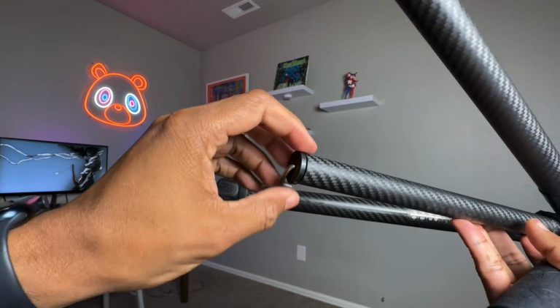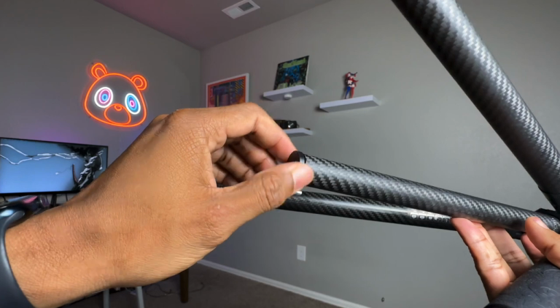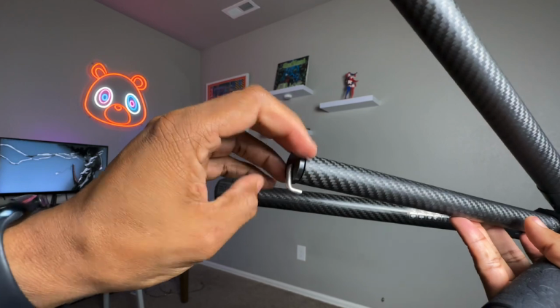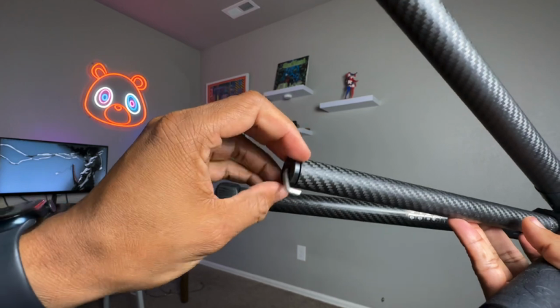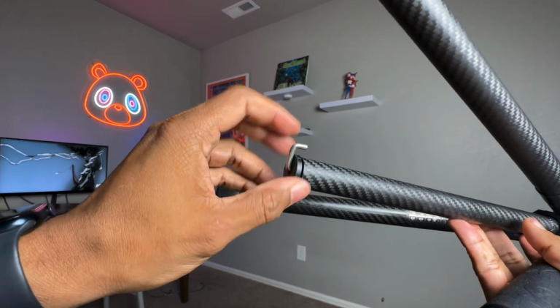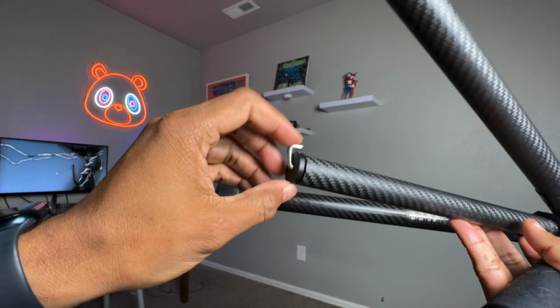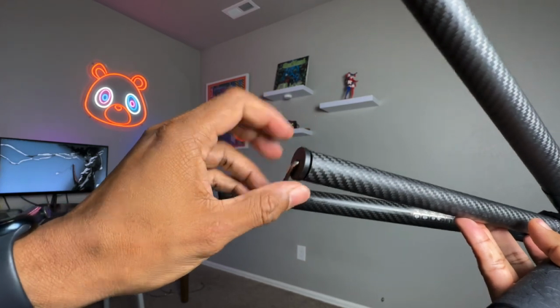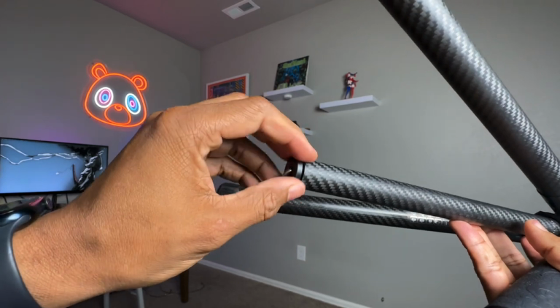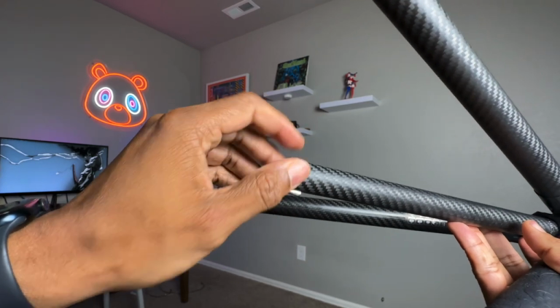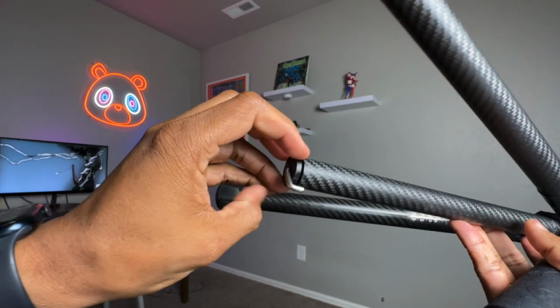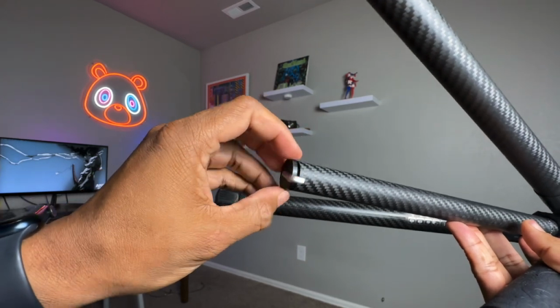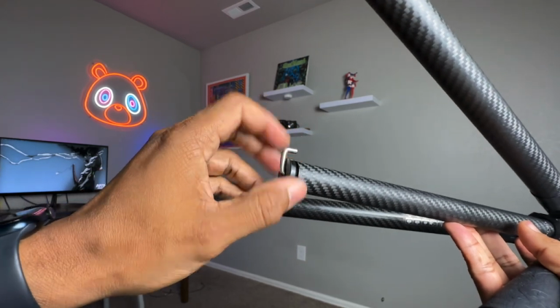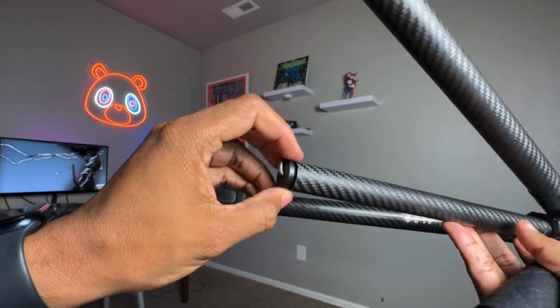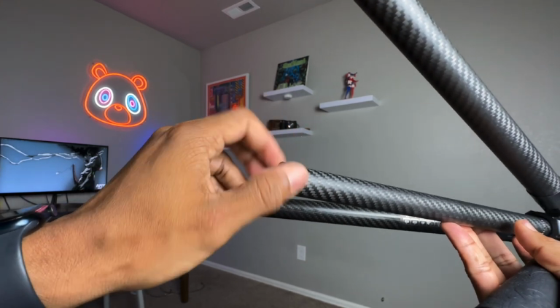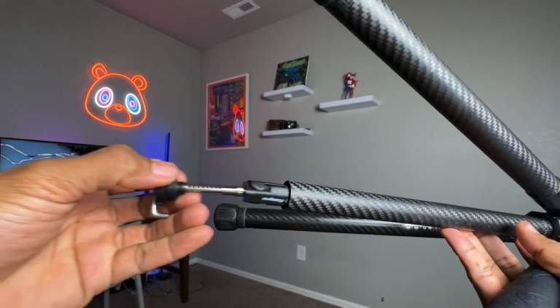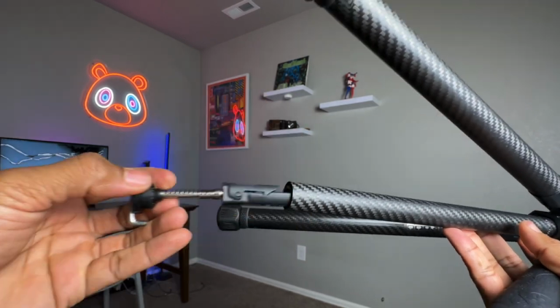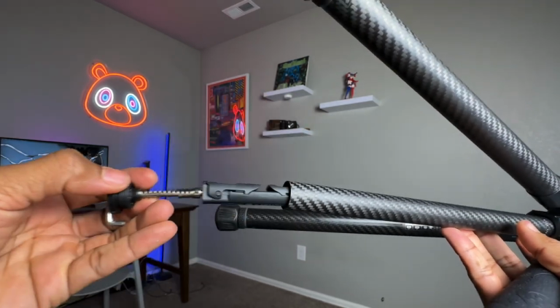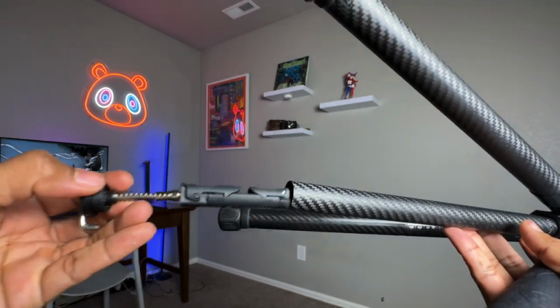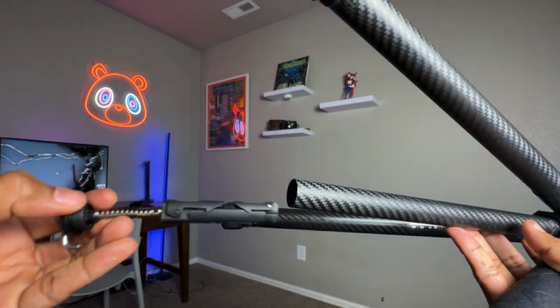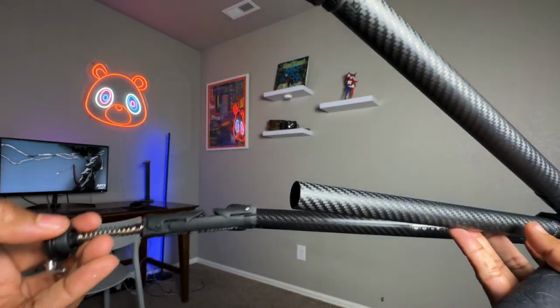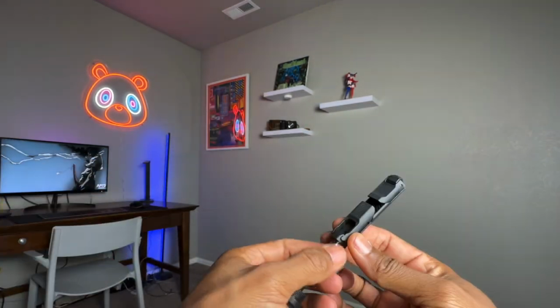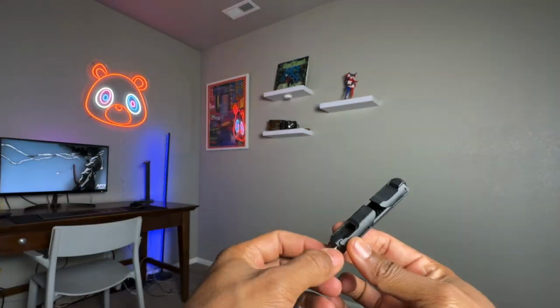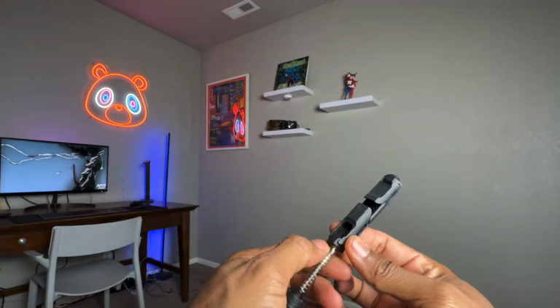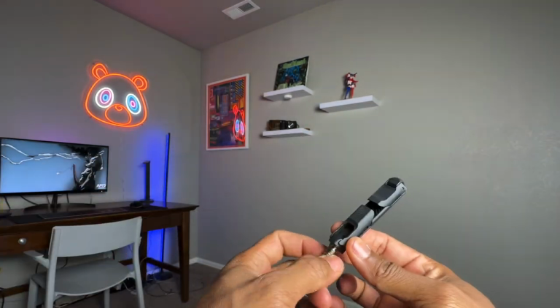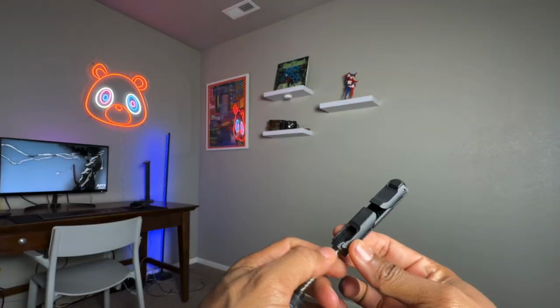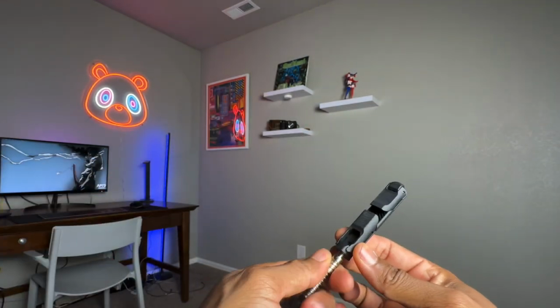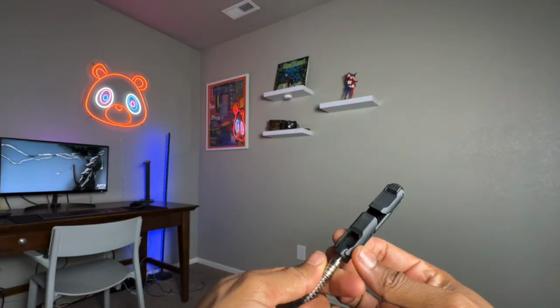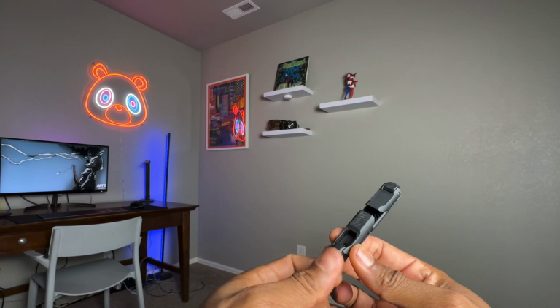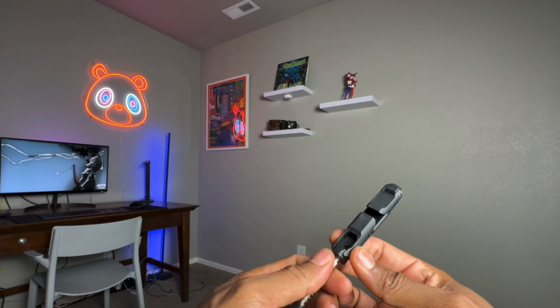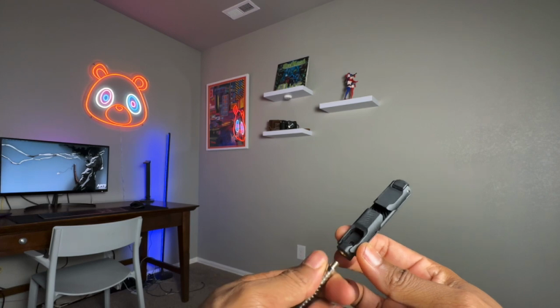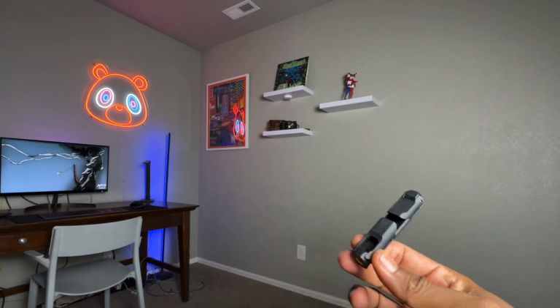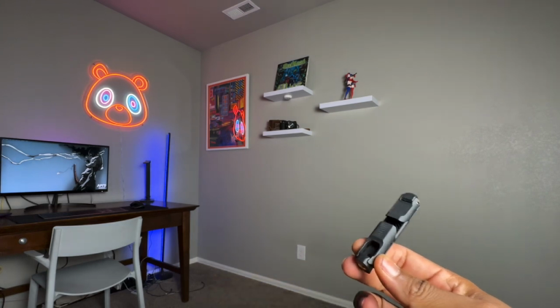There's a cool feature hidden in the bottom of the center column: a phone mount, which is super convenient if you want to record with your phone.